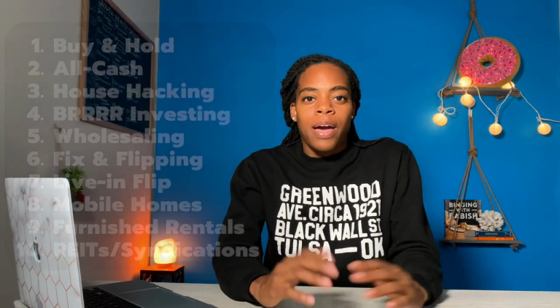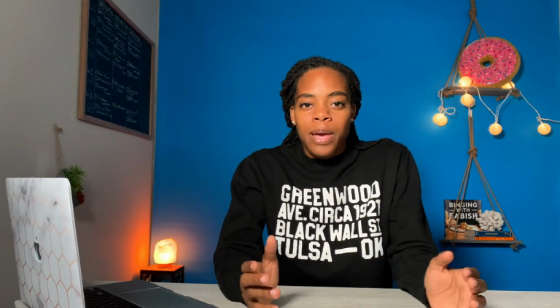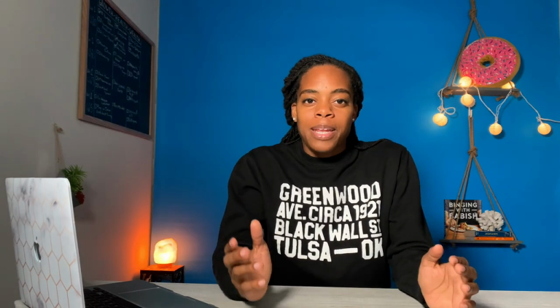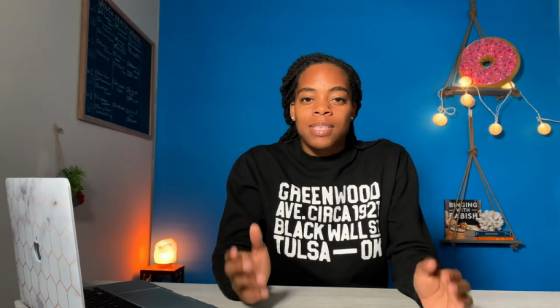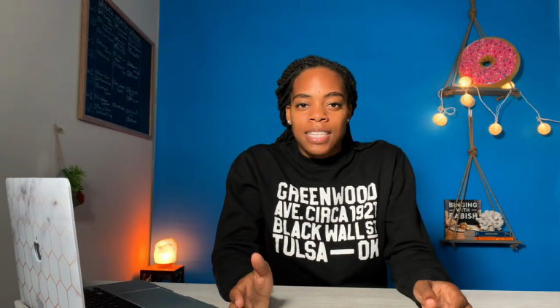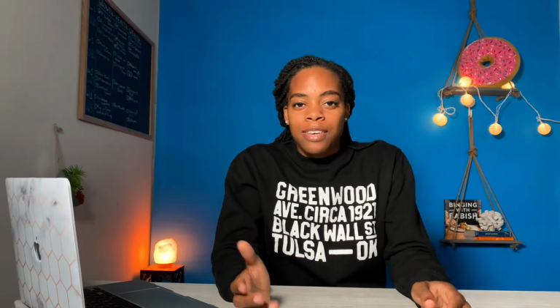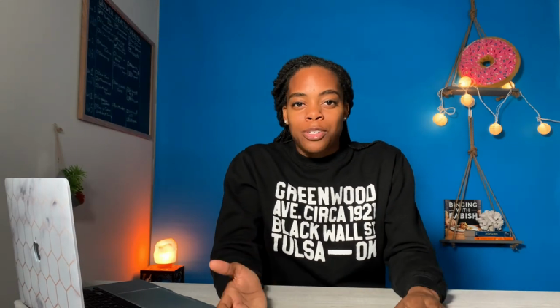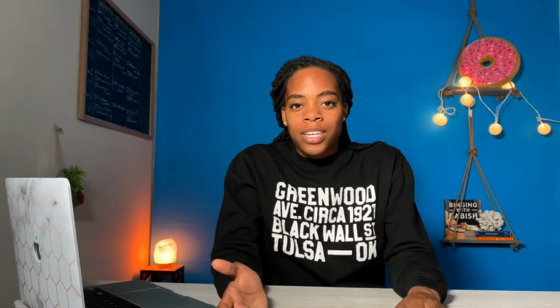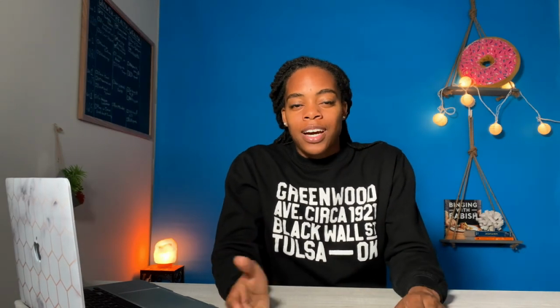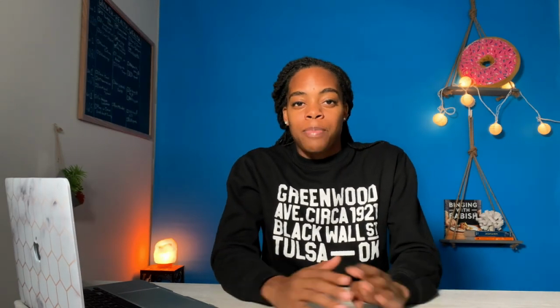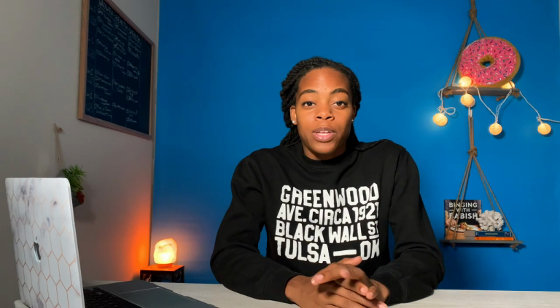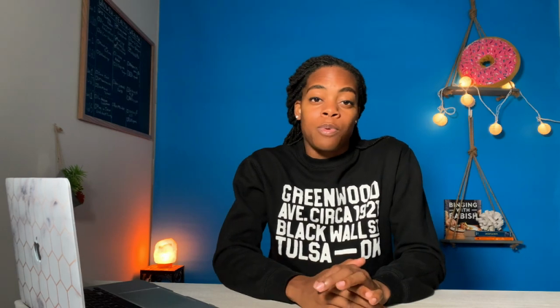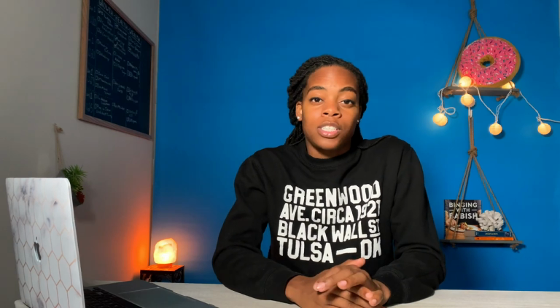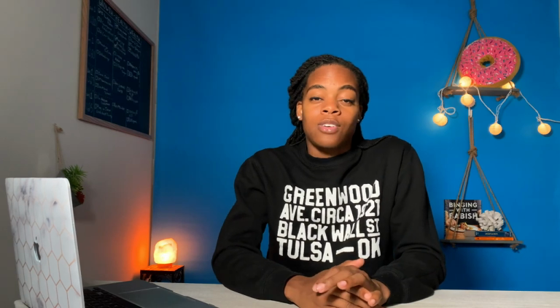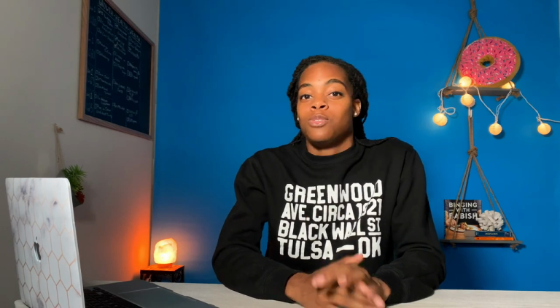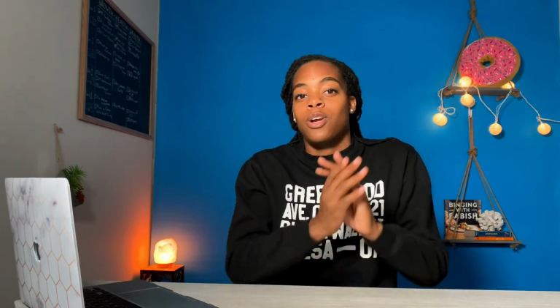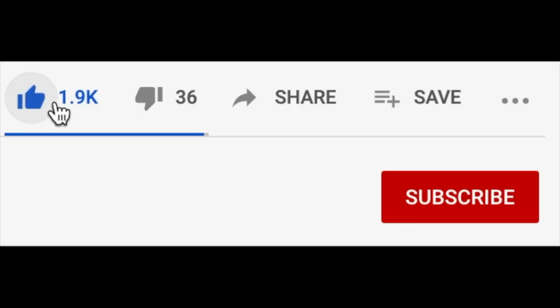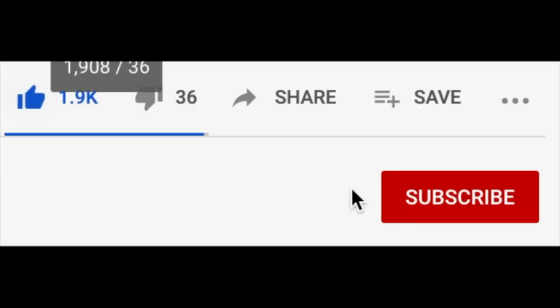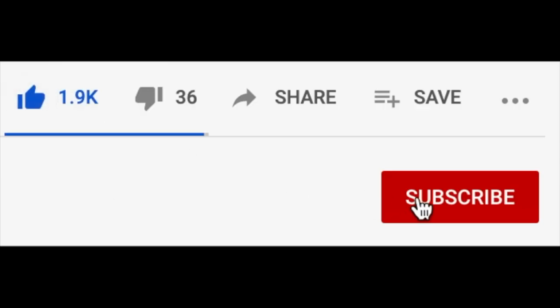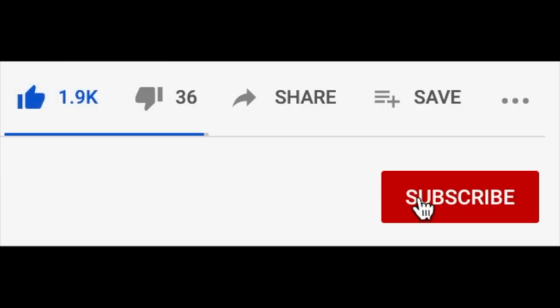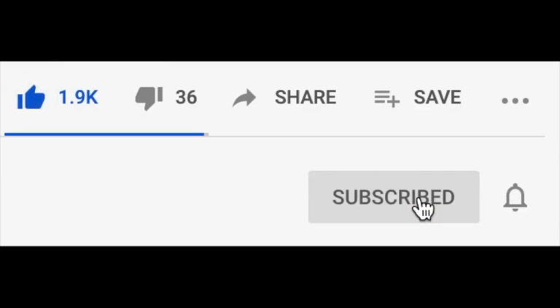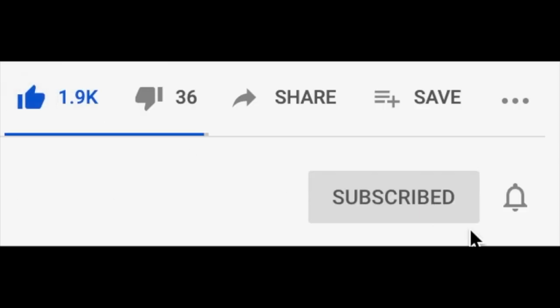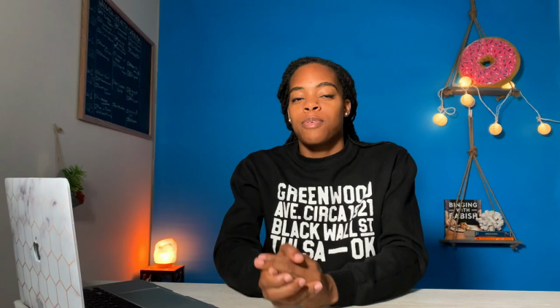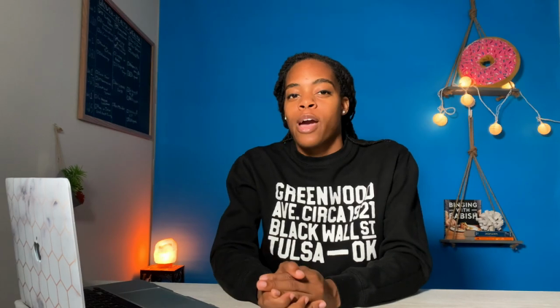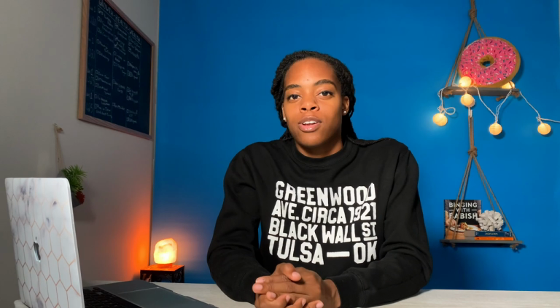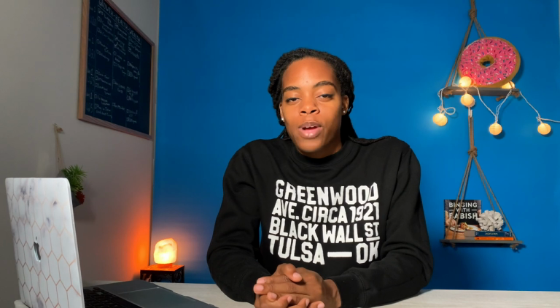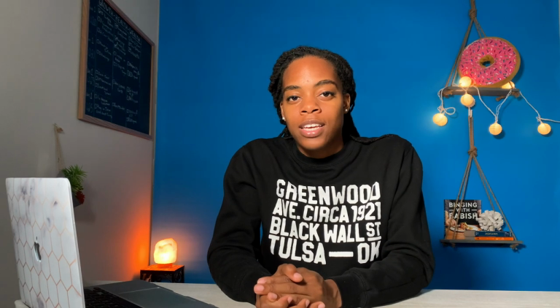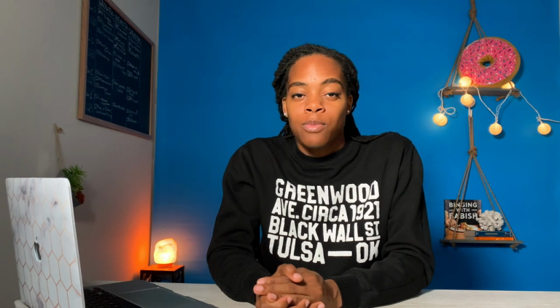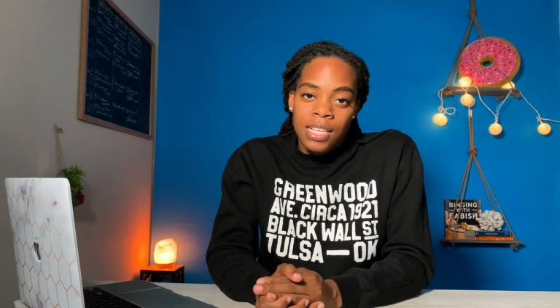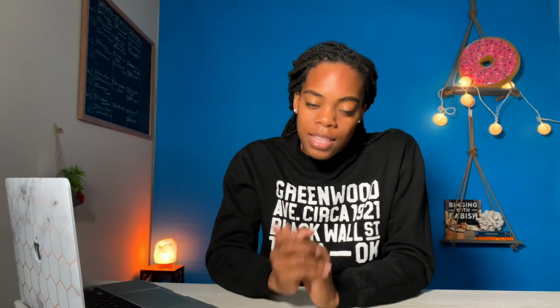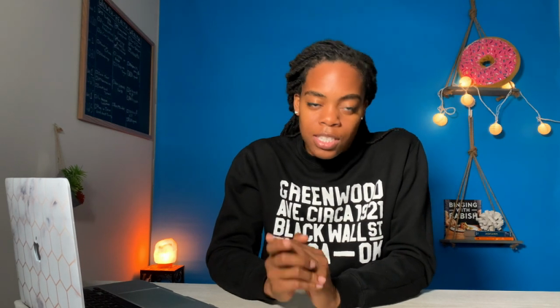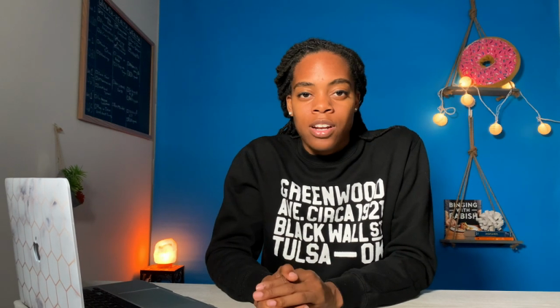My name is Lili. If you're new here, the best way to support the channel is to turn that like button blue or subscribe if you haven't already. And with that said, let's get started.